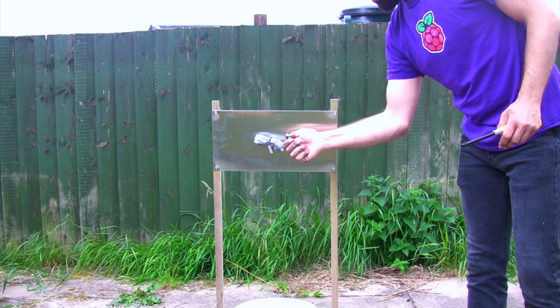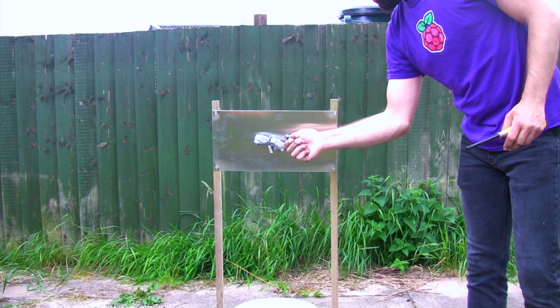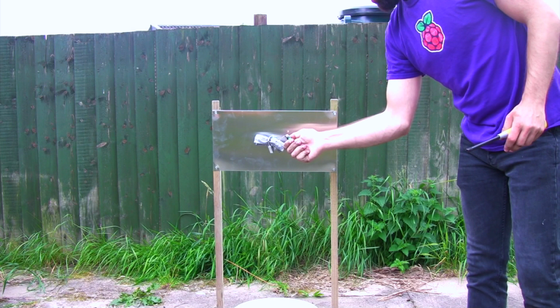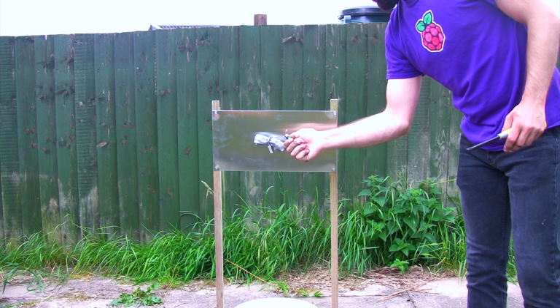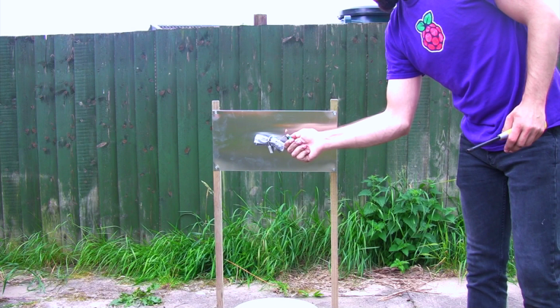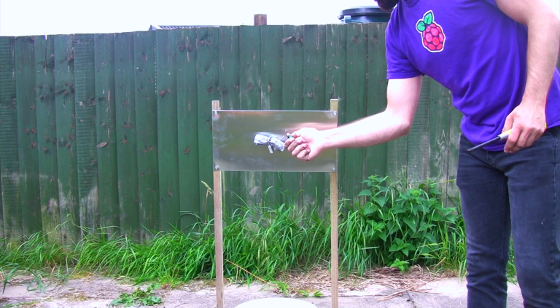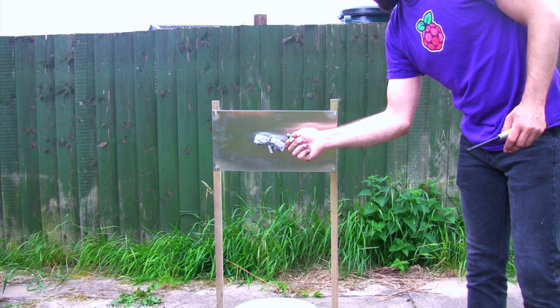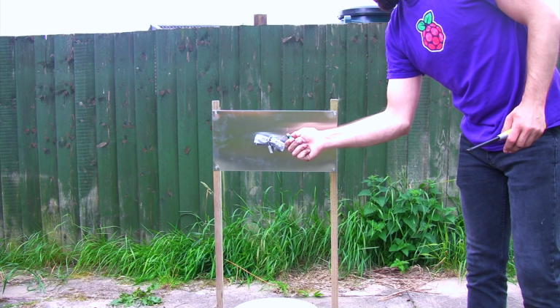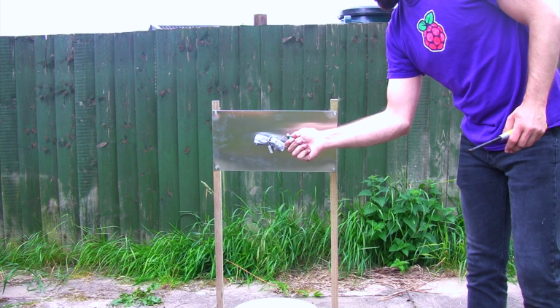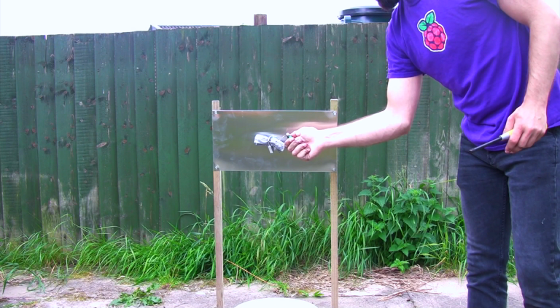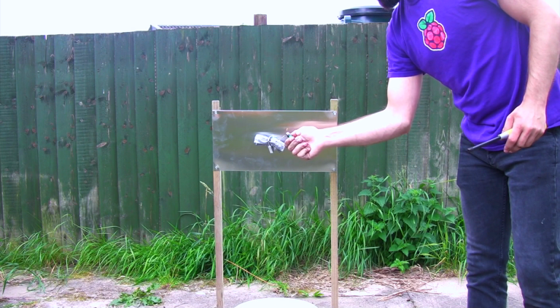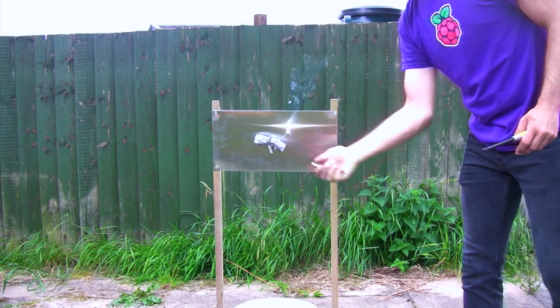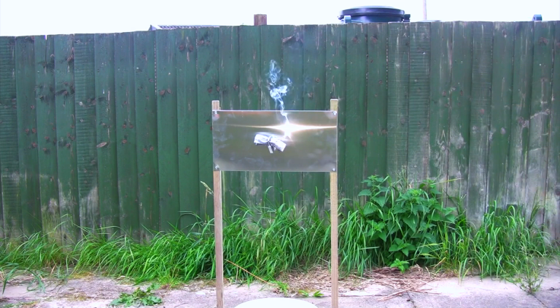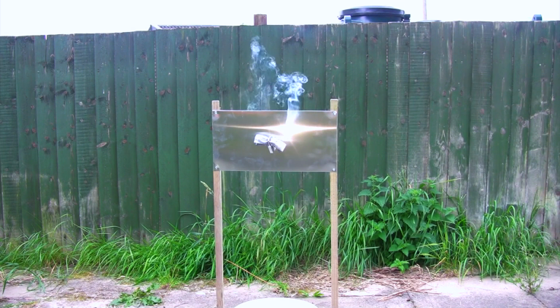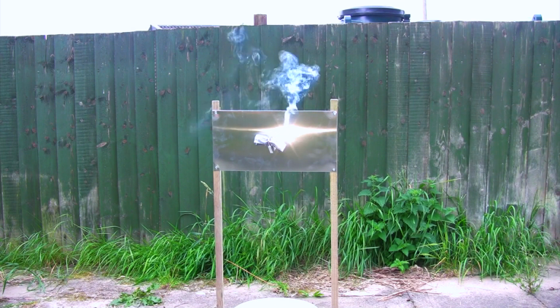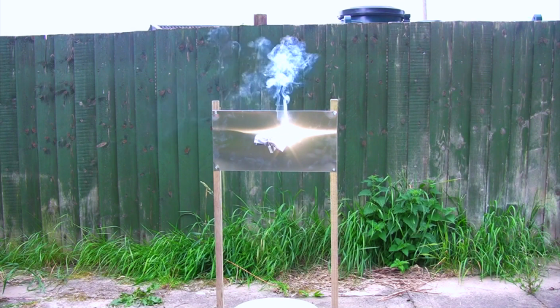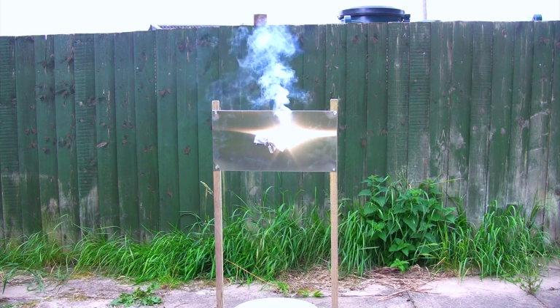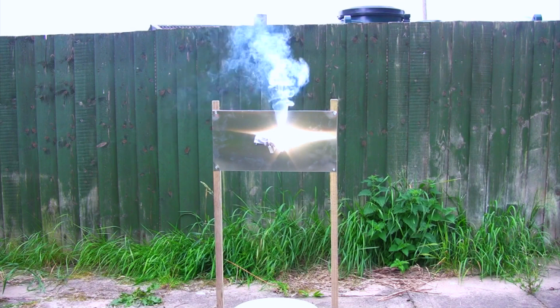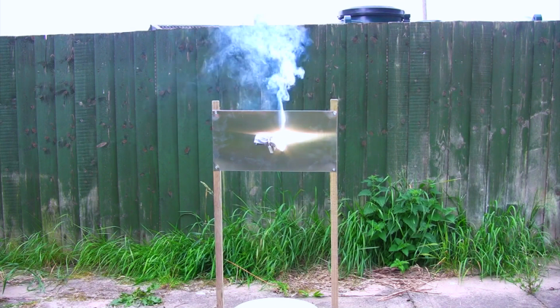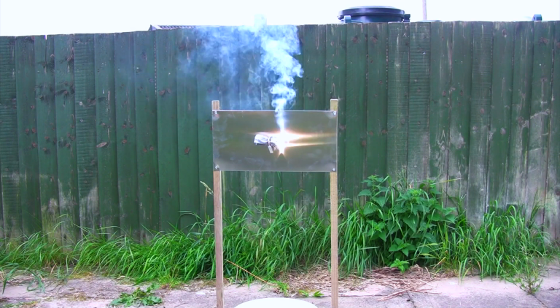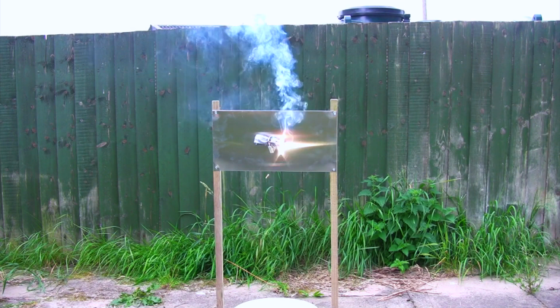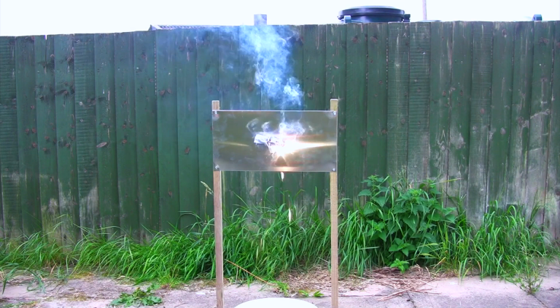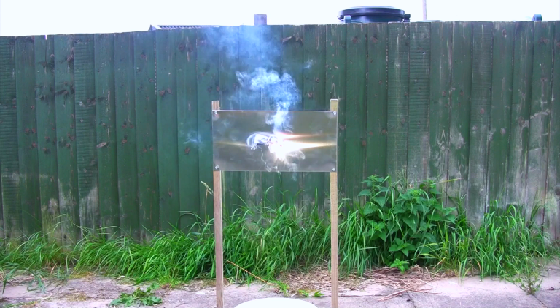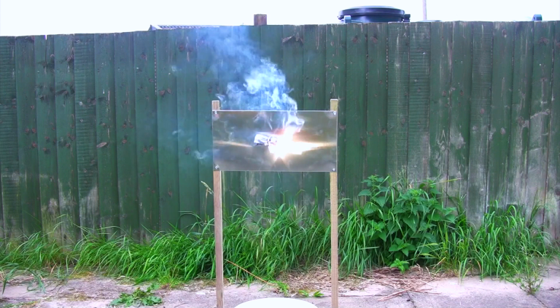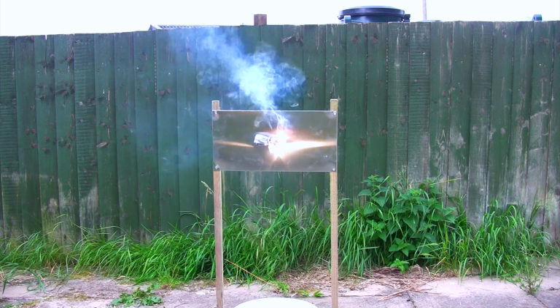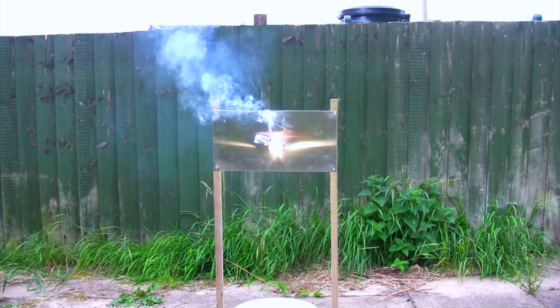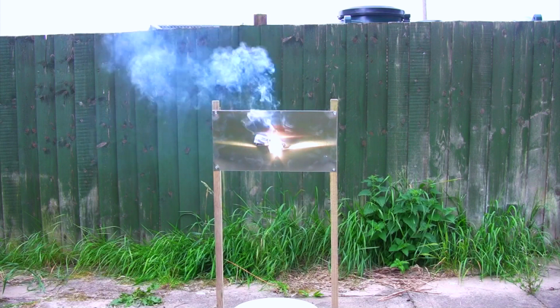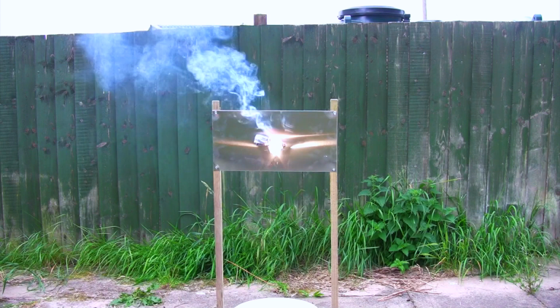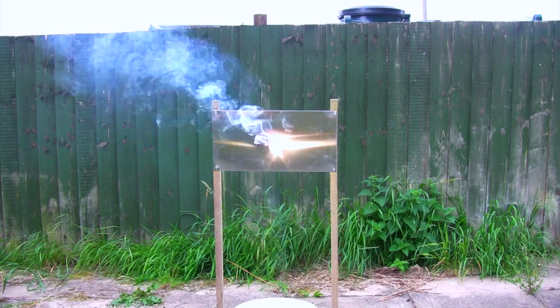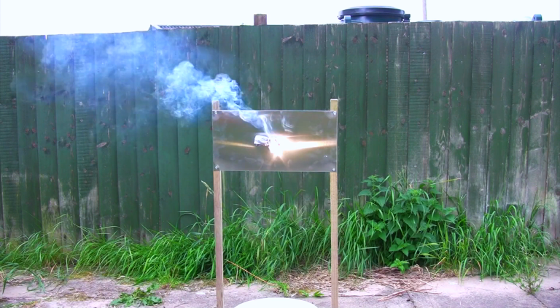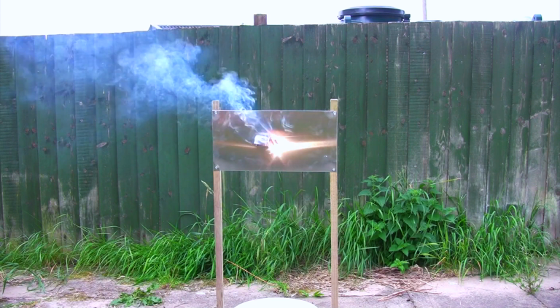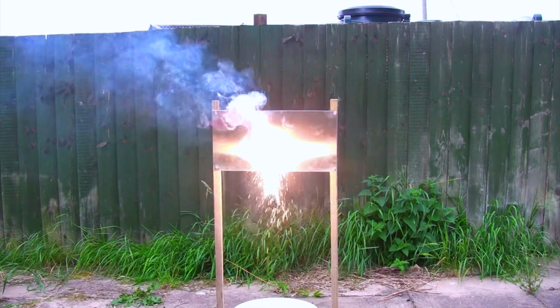Here all we've done is zip-tied a packet of thermite to the lock and lit it with magnesium ribbon.